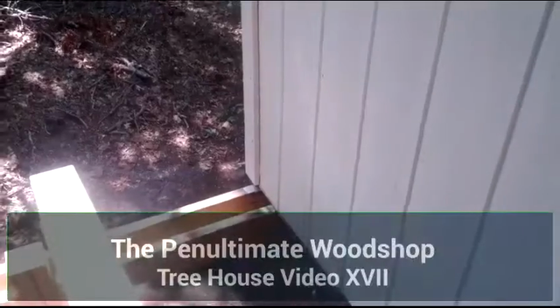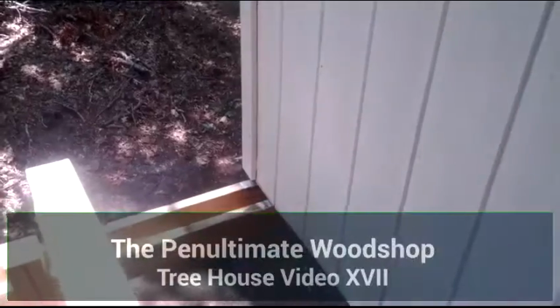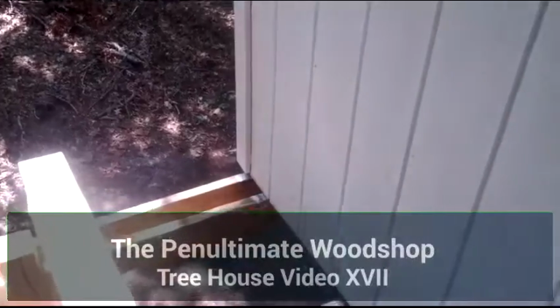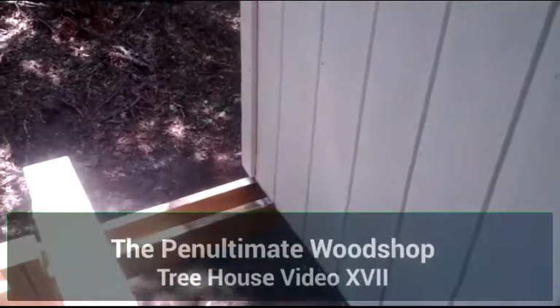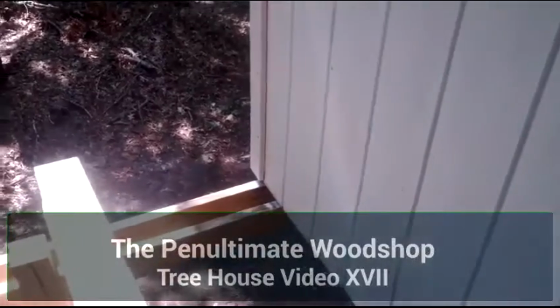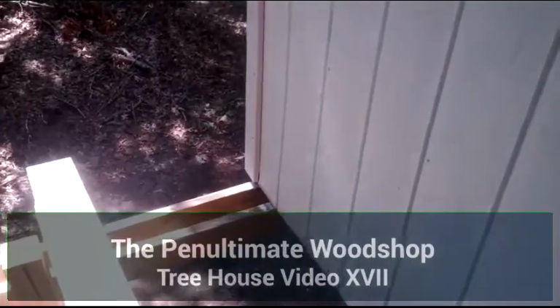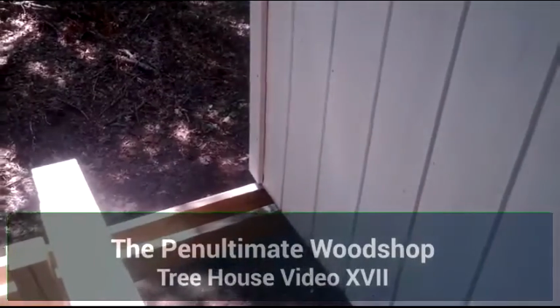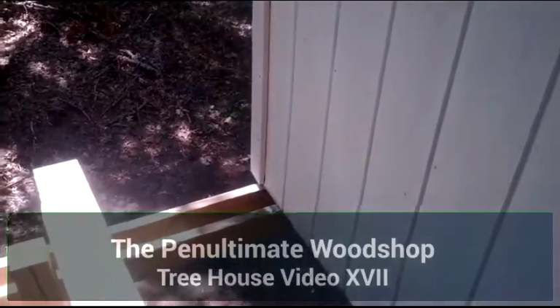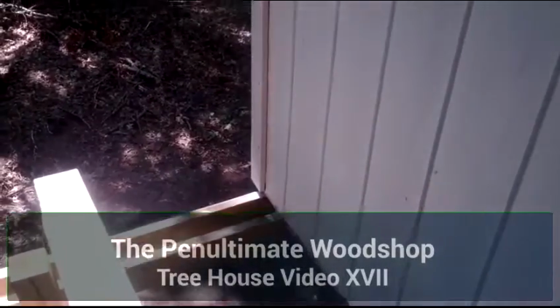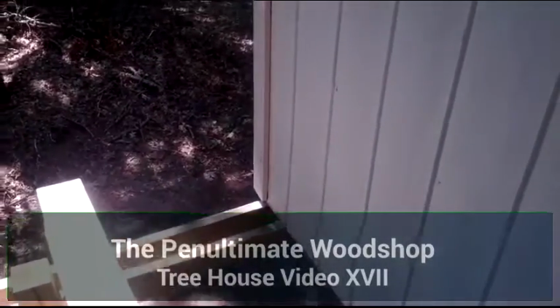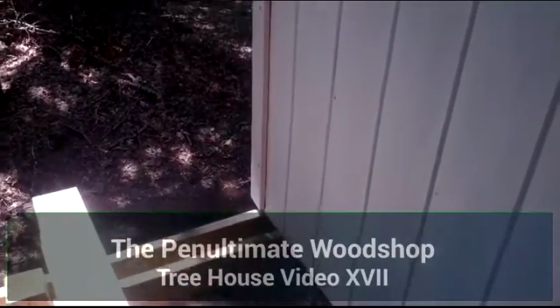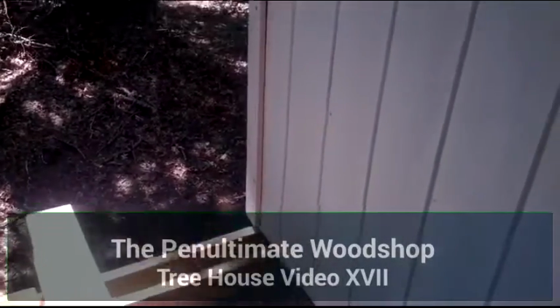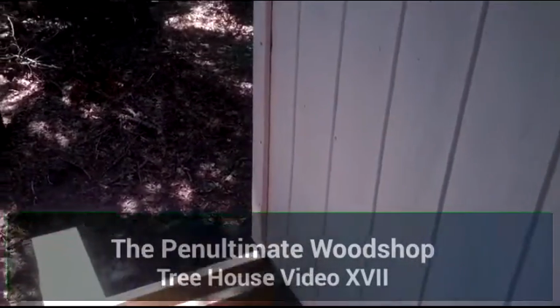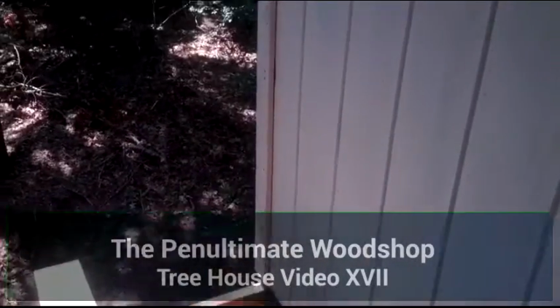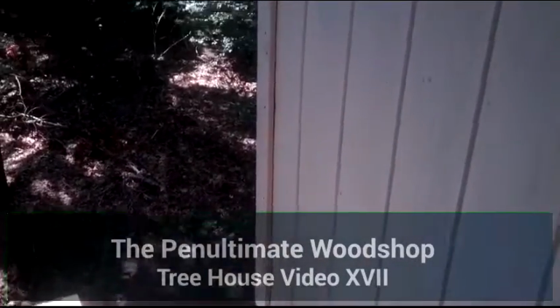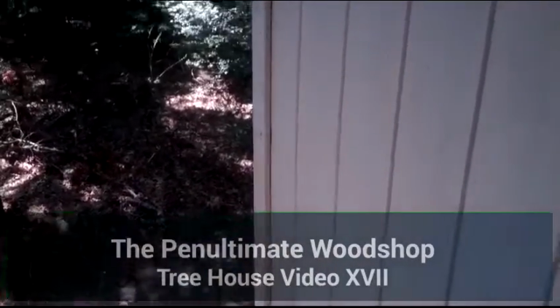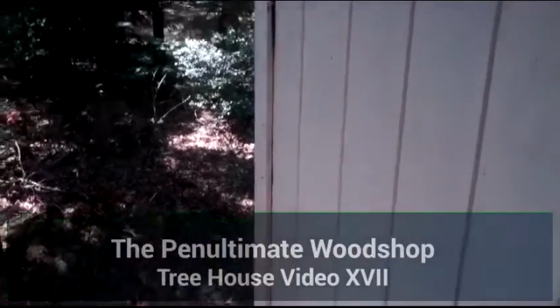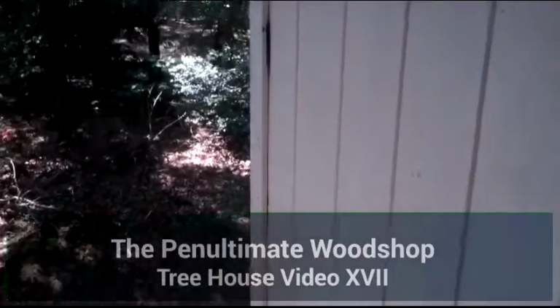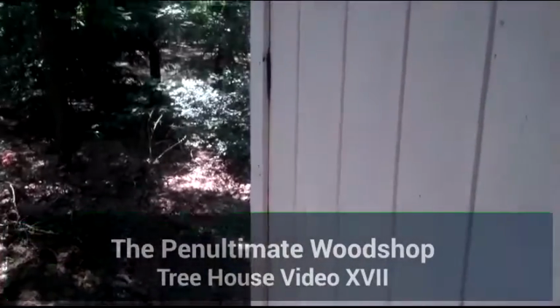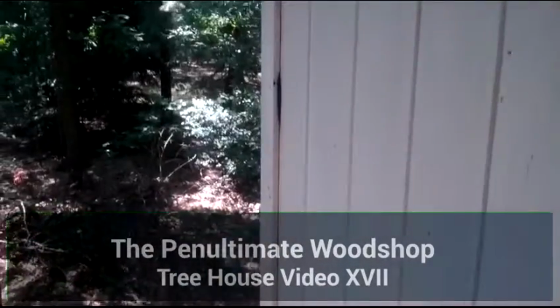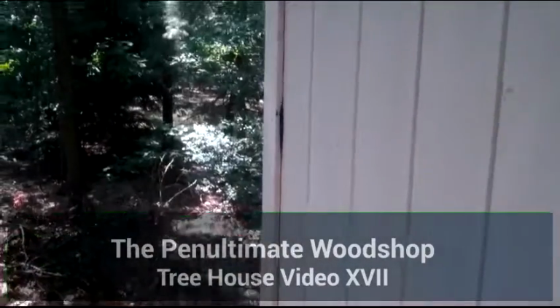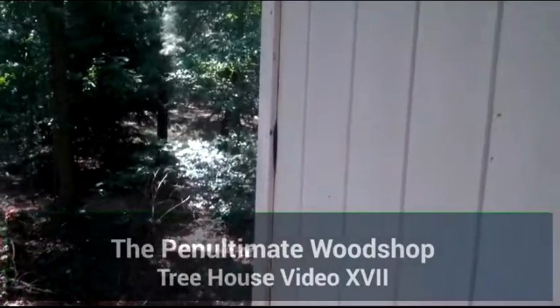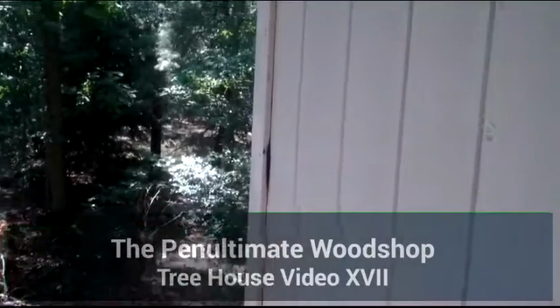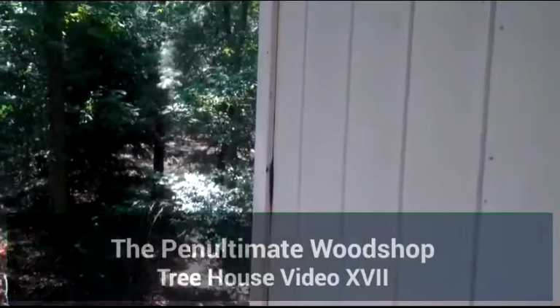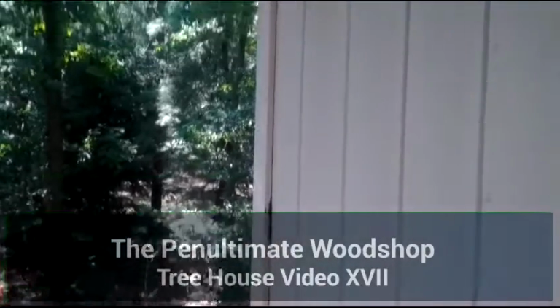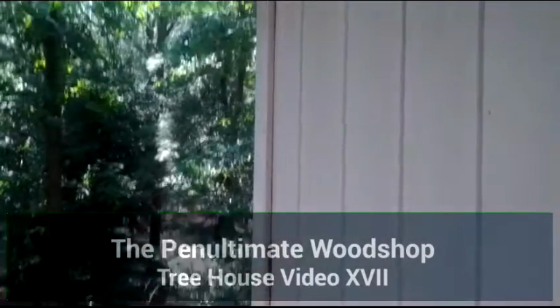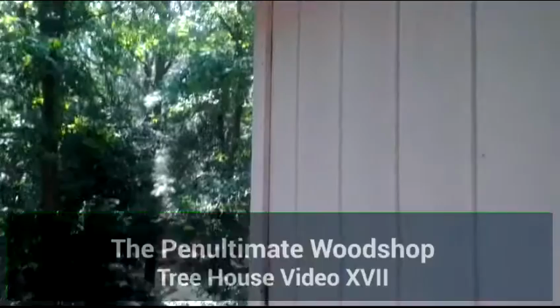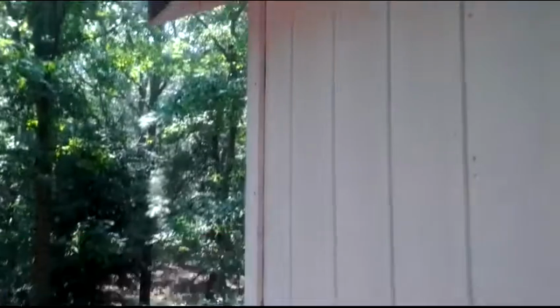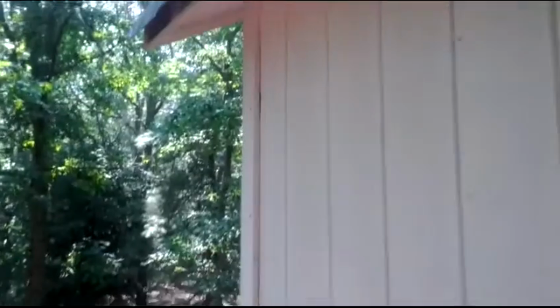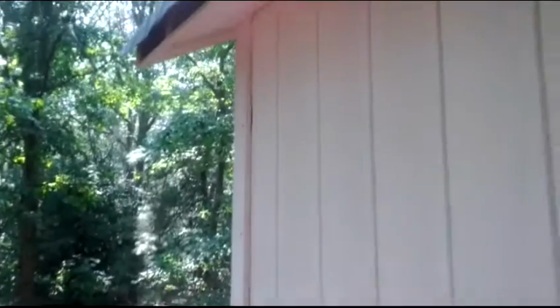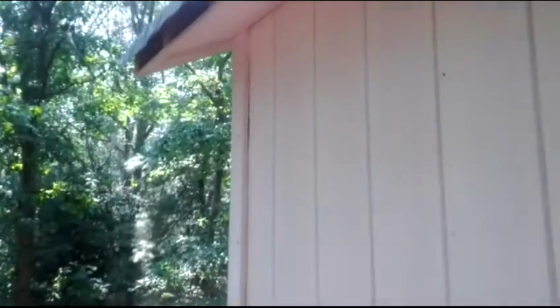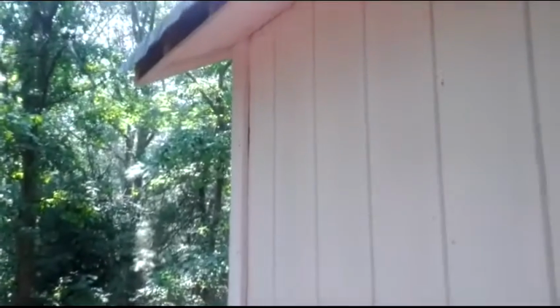Well, we're finally back at the treehouse. It's unbearably hot today, so I'm going kind of slow.